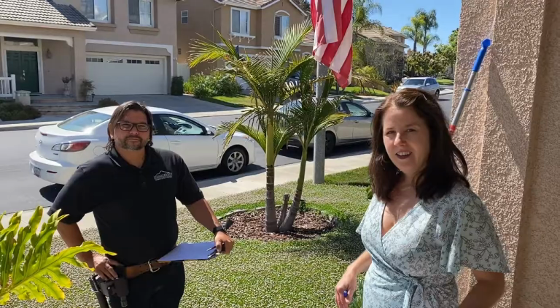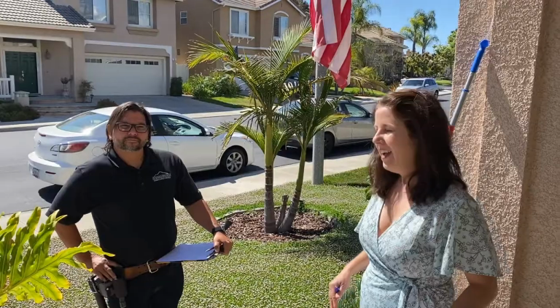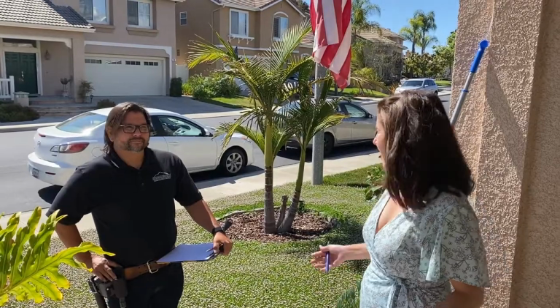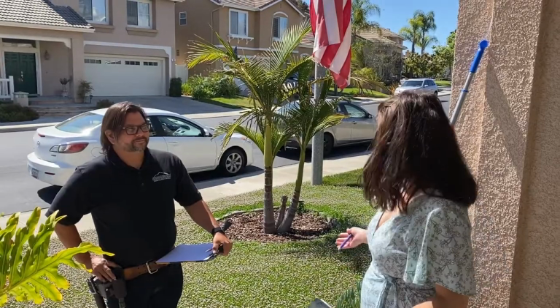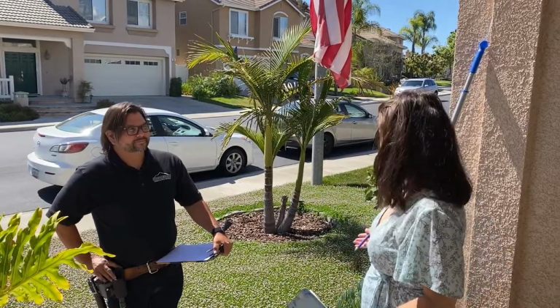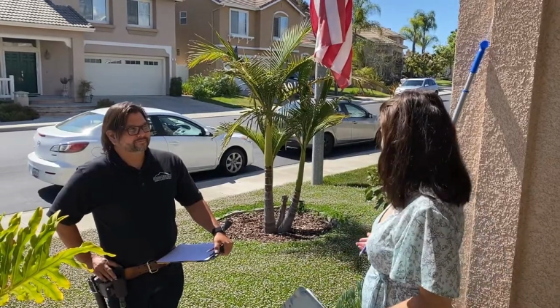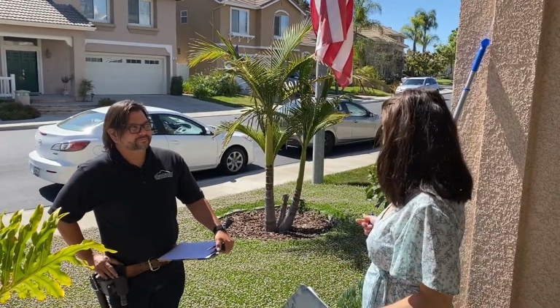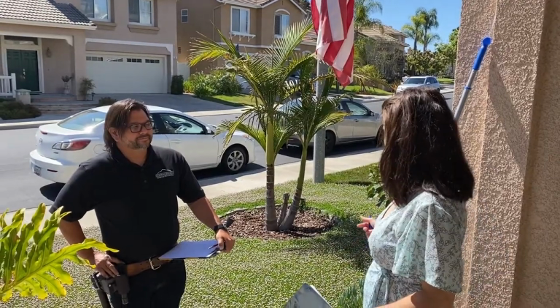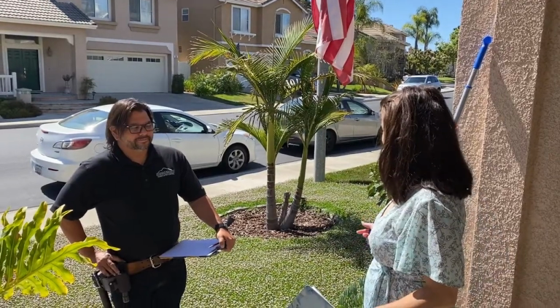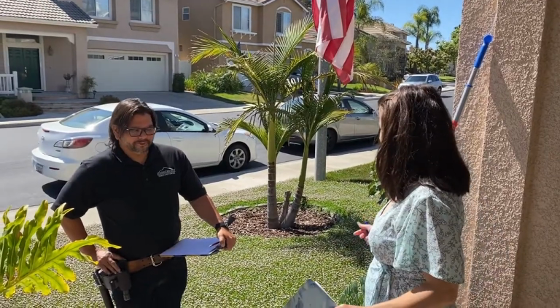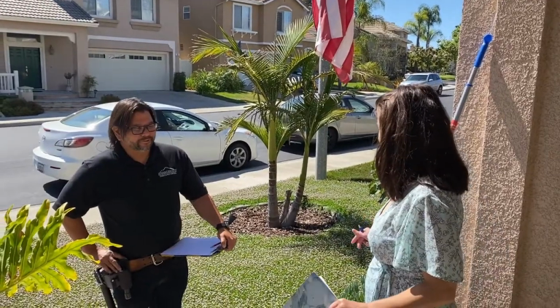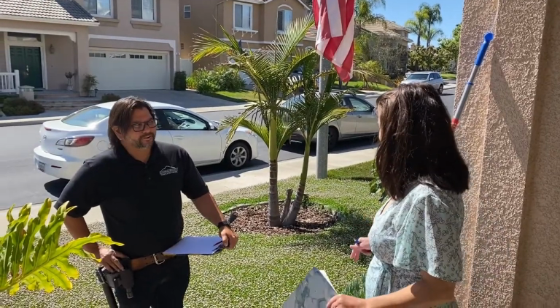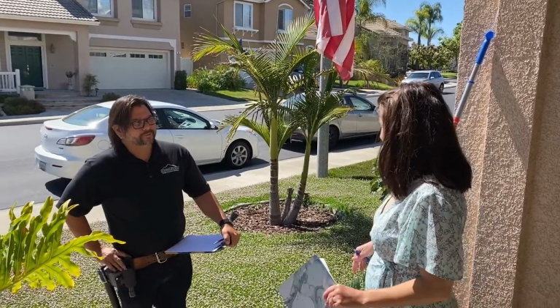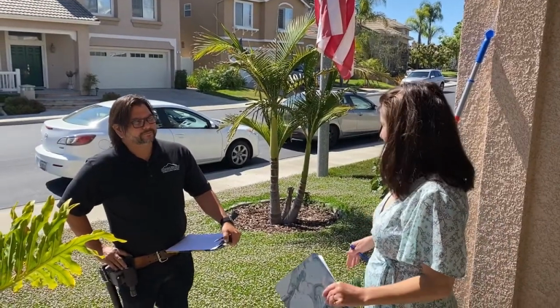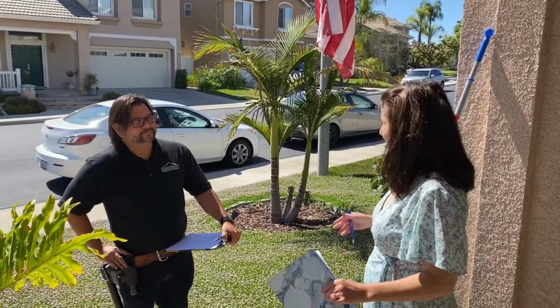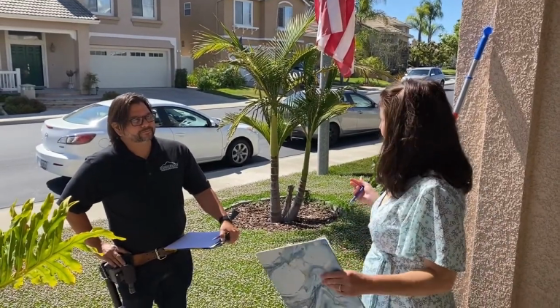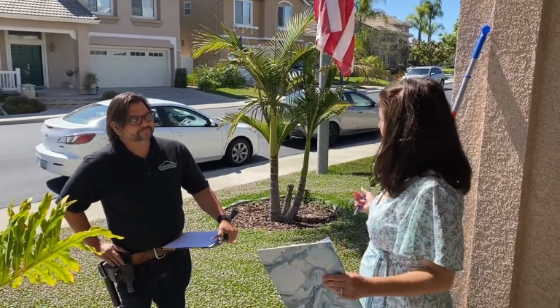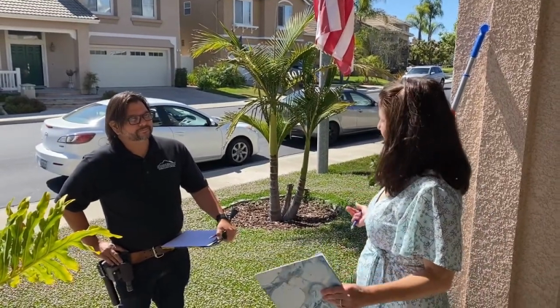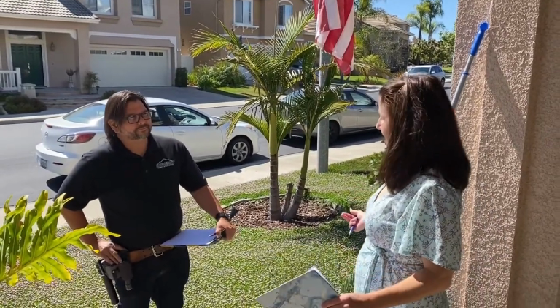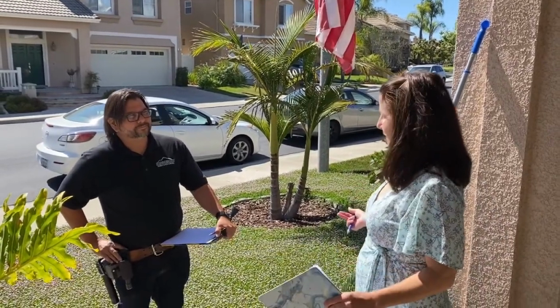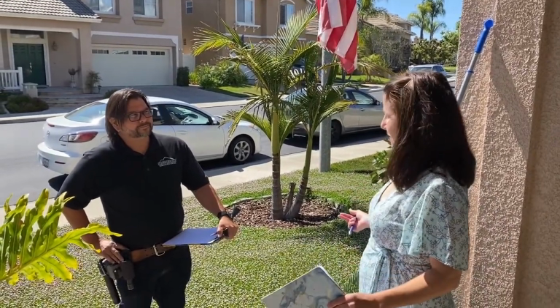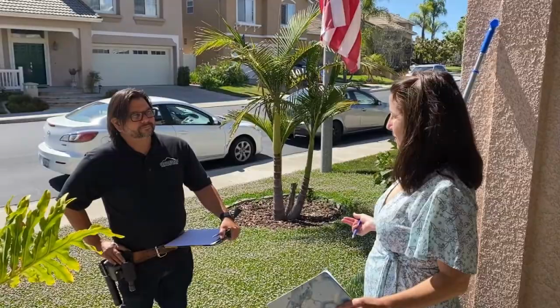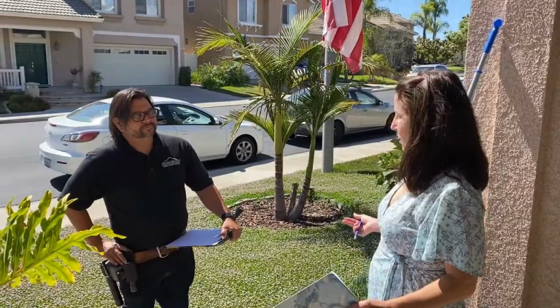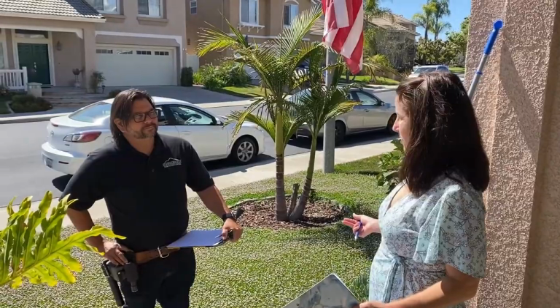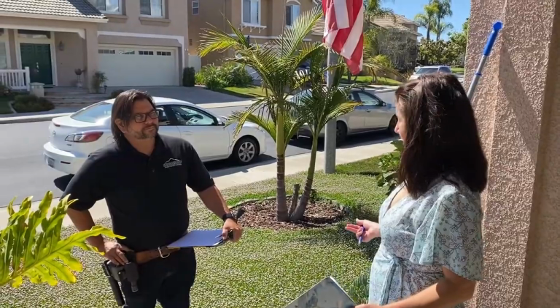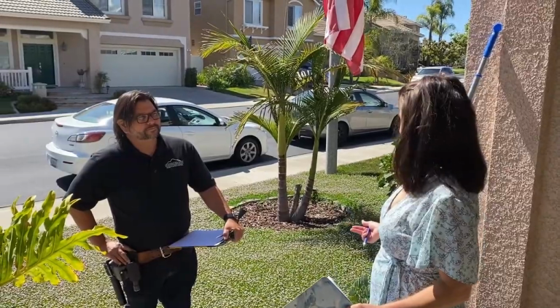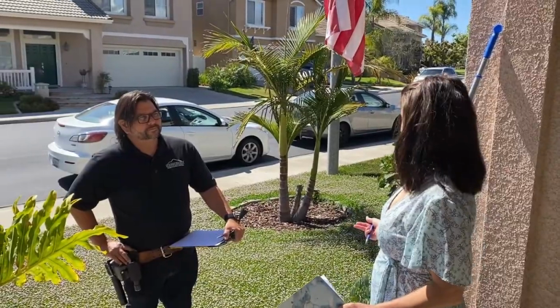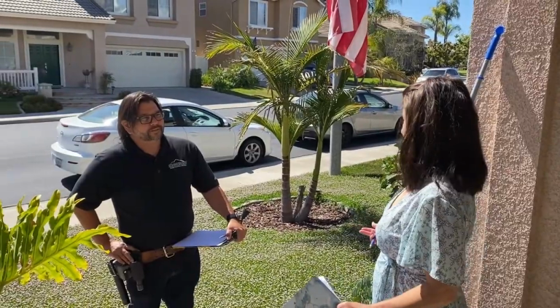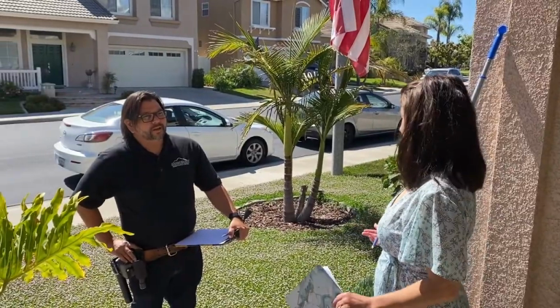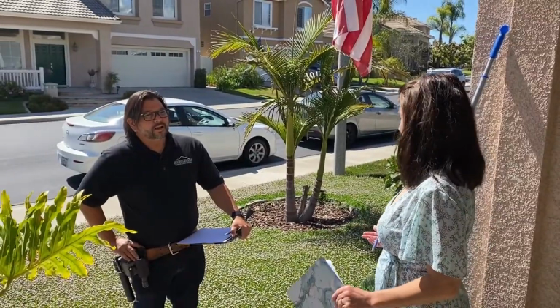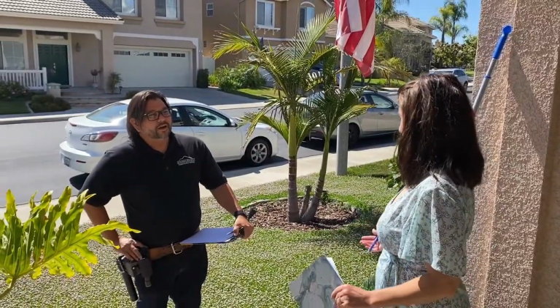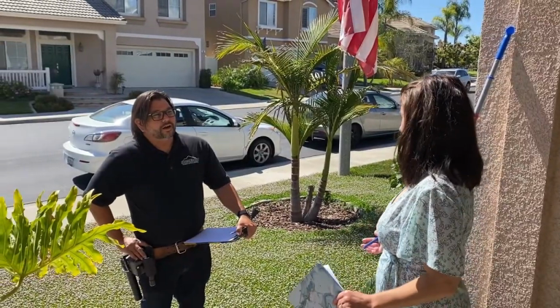Hey Kevin, thanks for coming. Thank you for having me. So where would you like to start on the inspection?